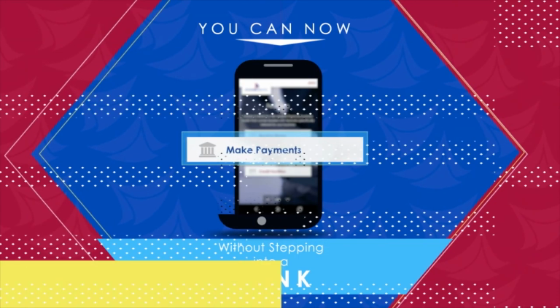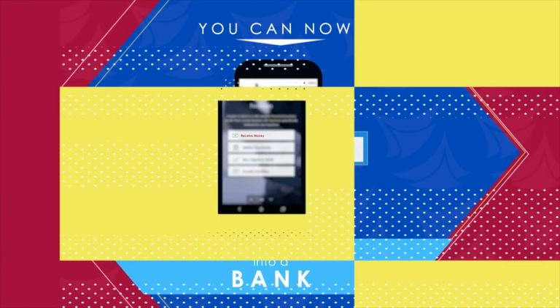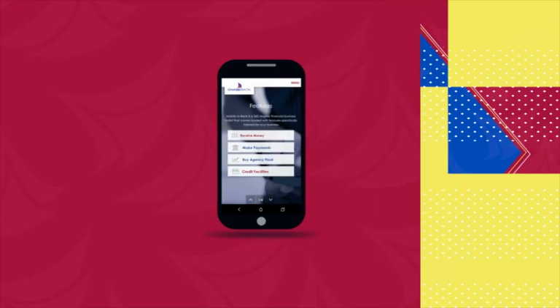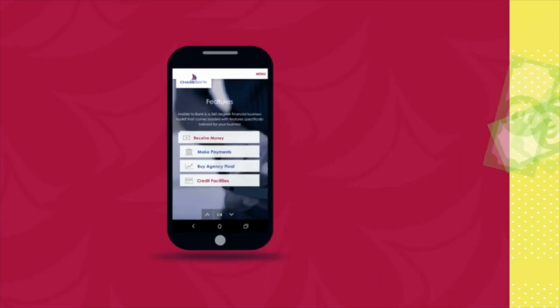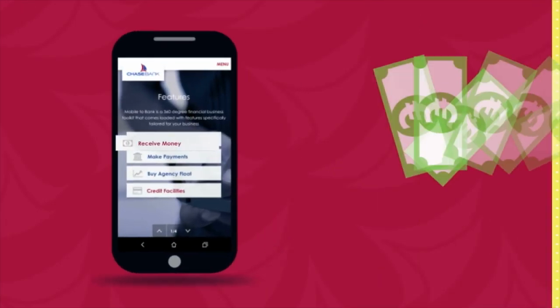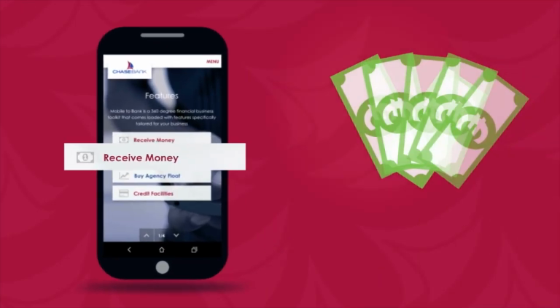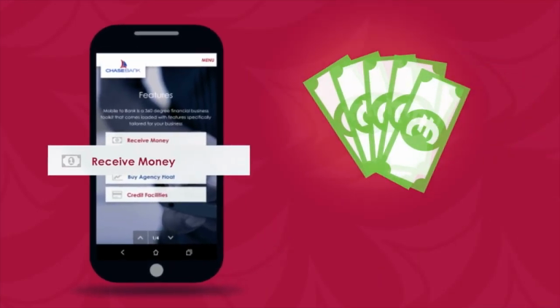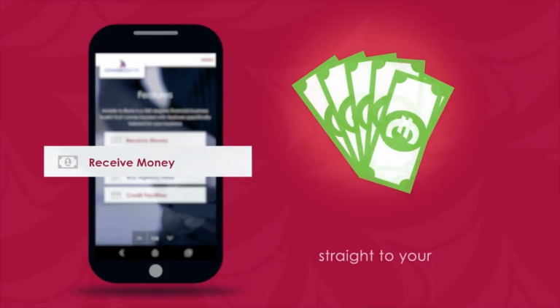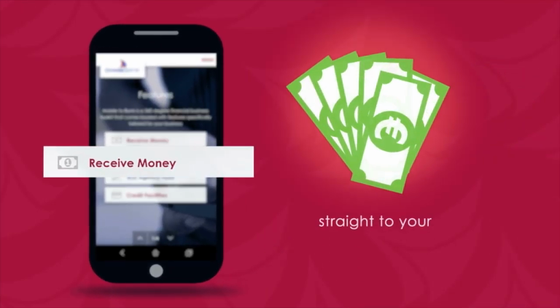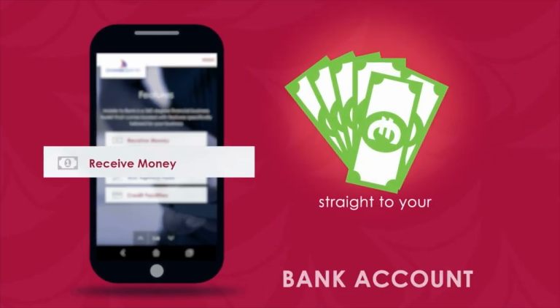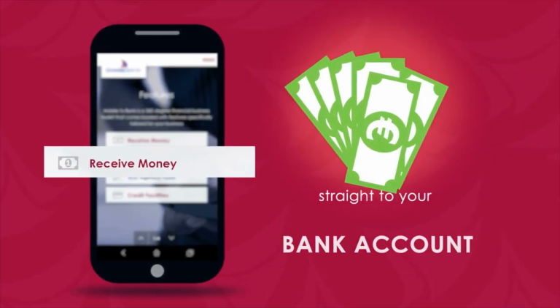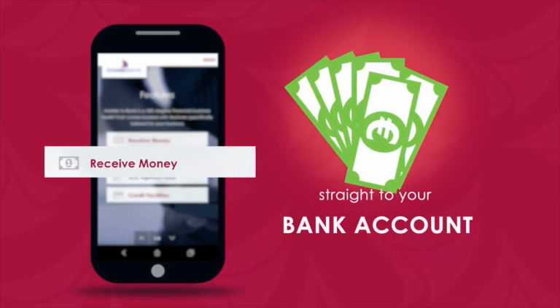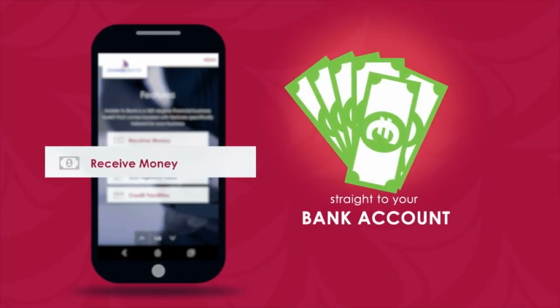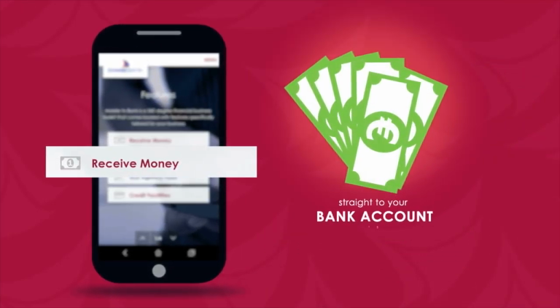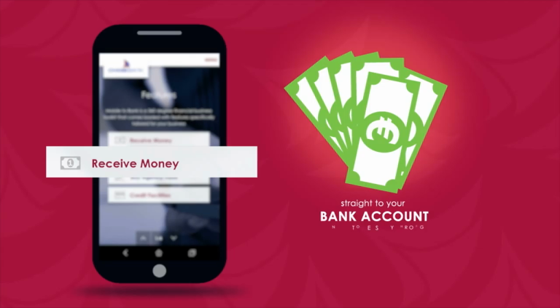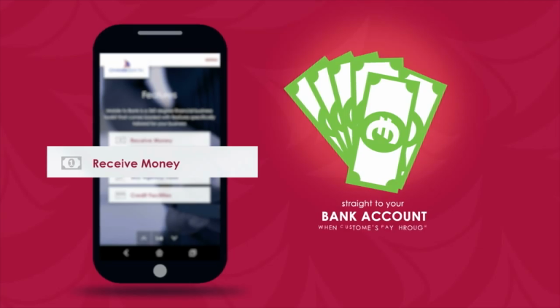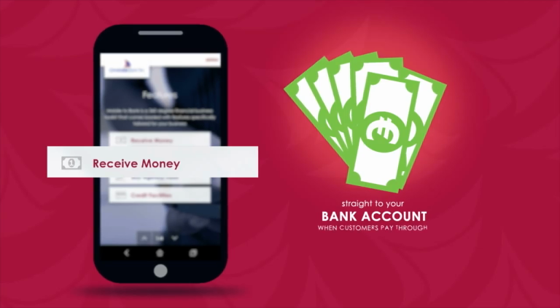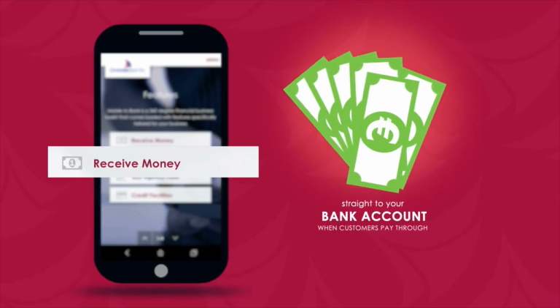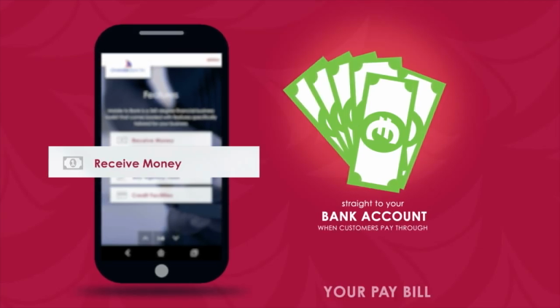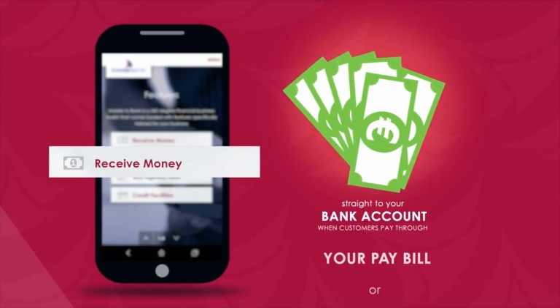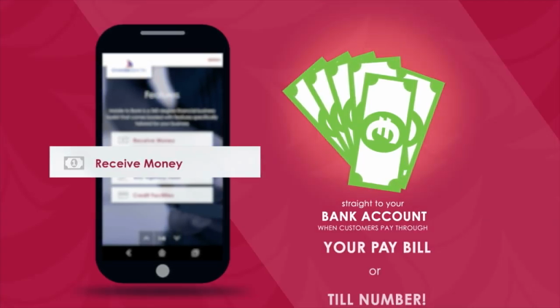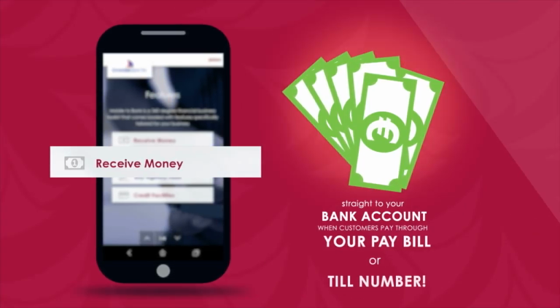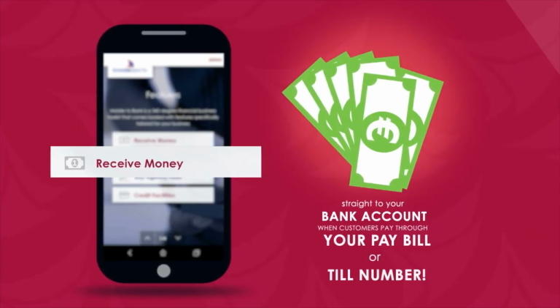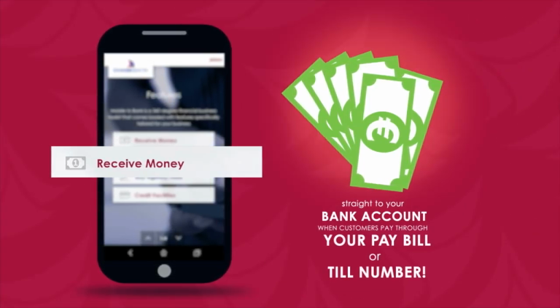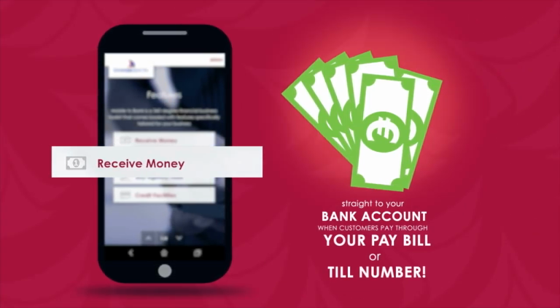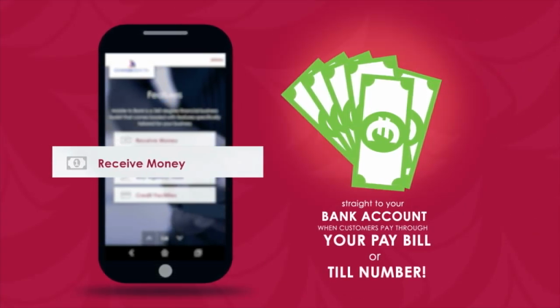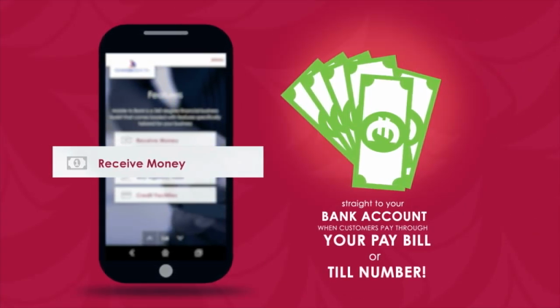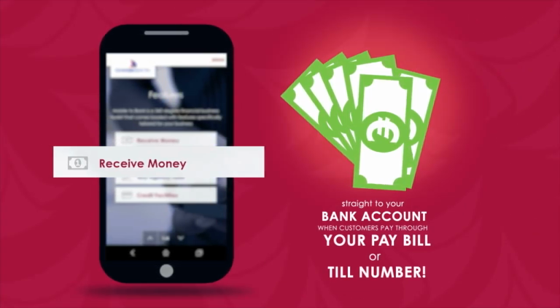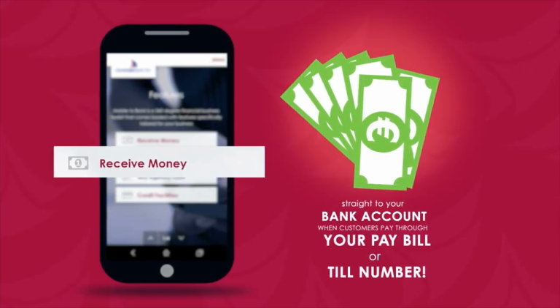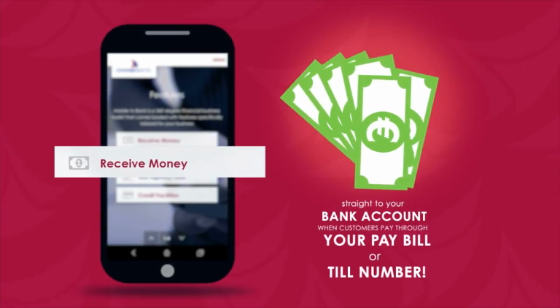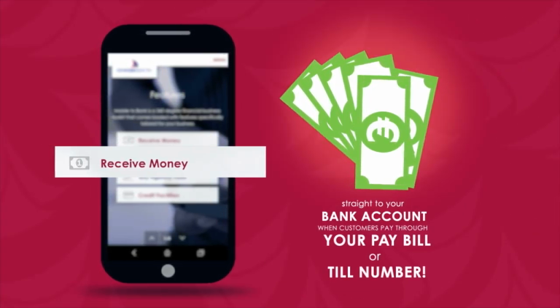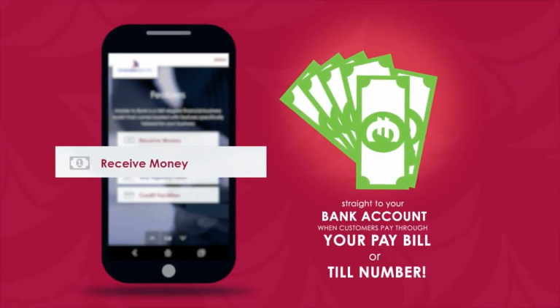Receive money straight to your bank account when customers pay through your pay bill or till number.